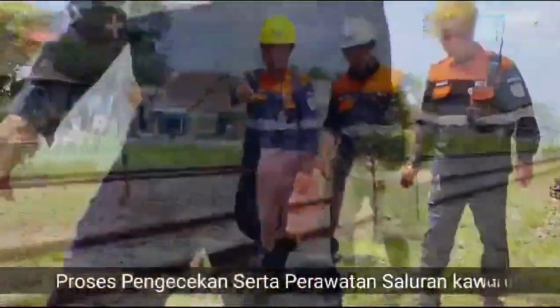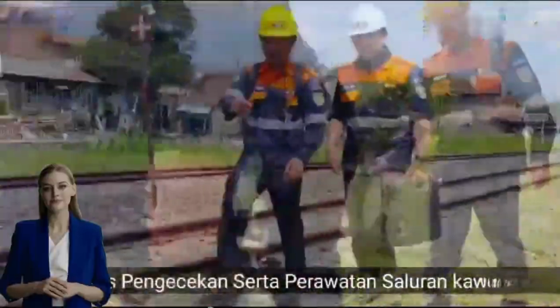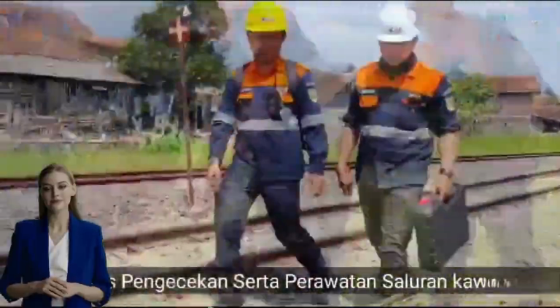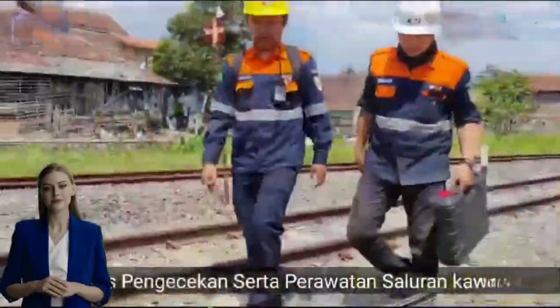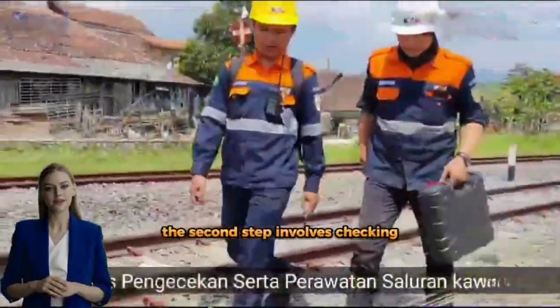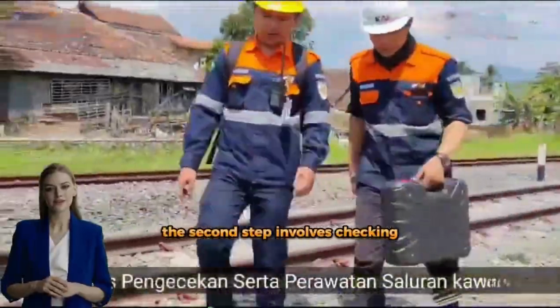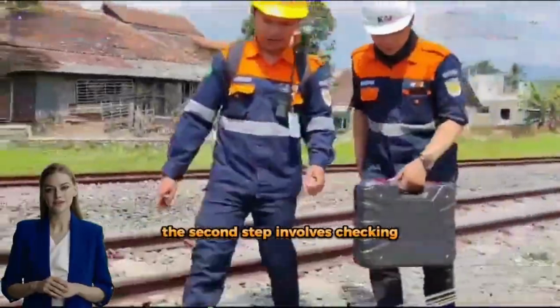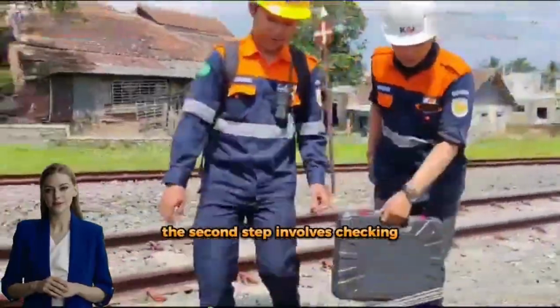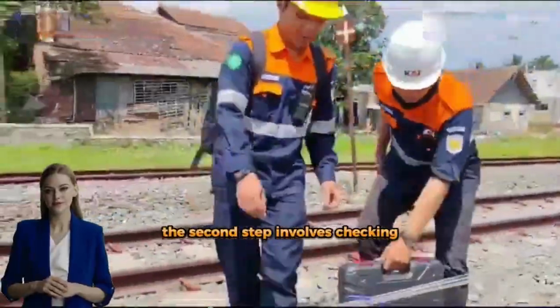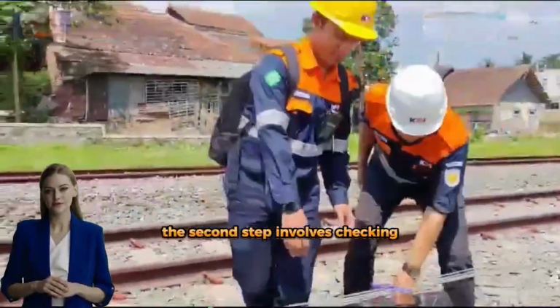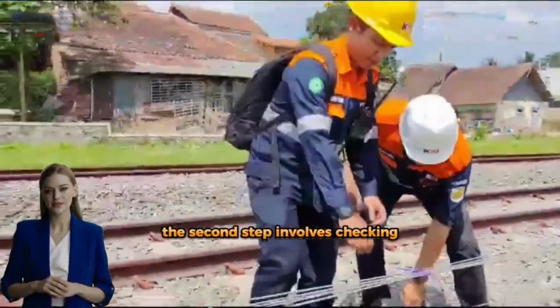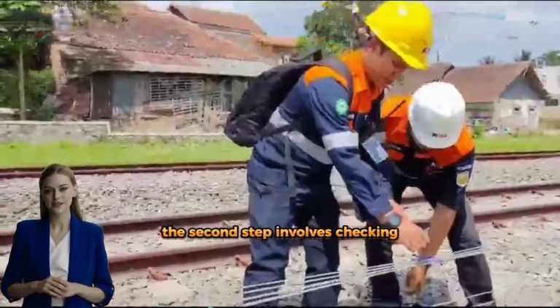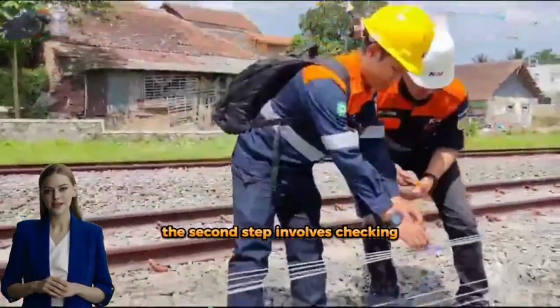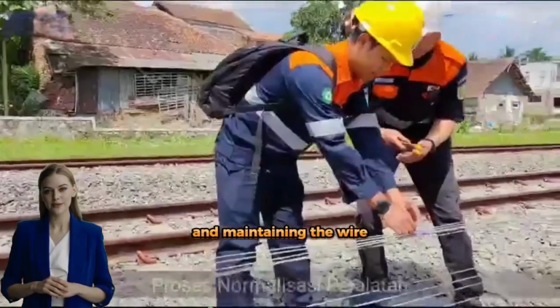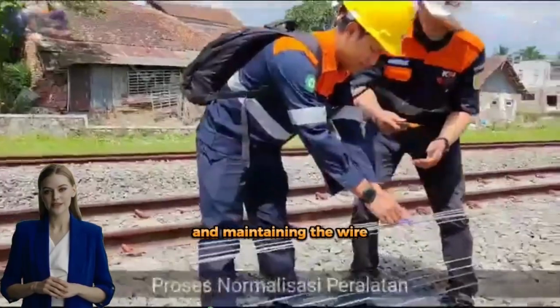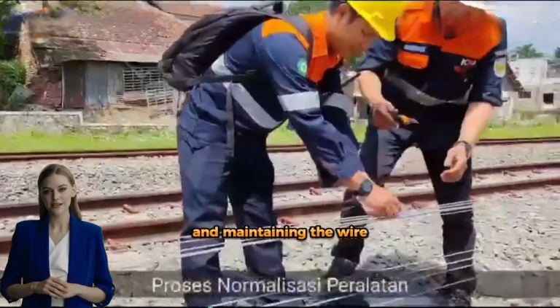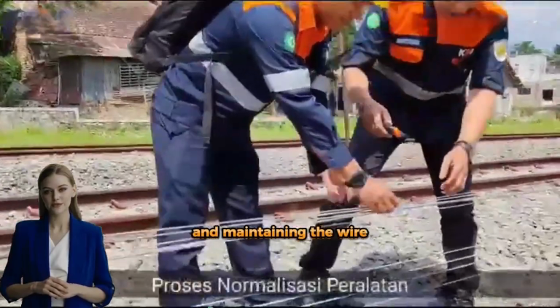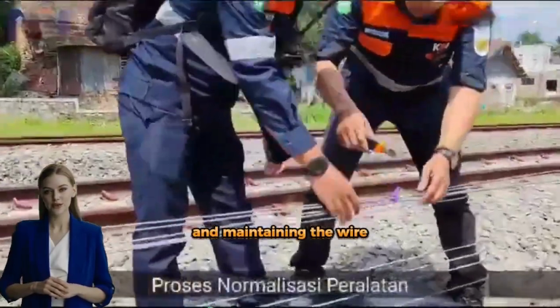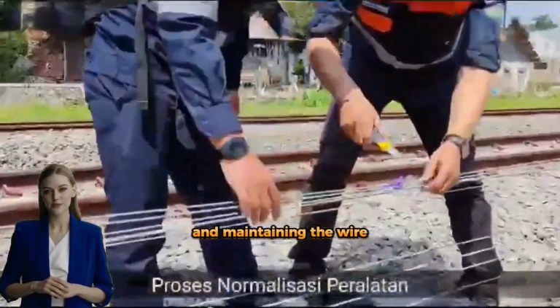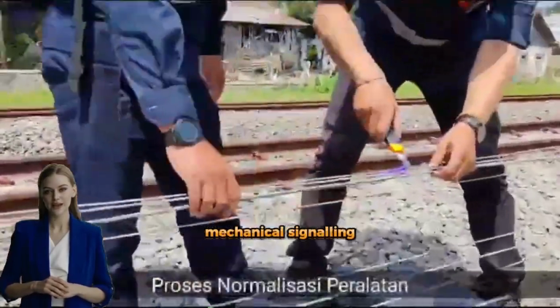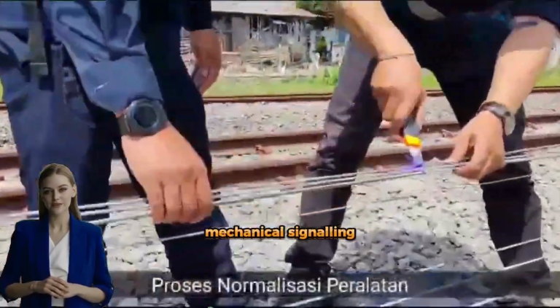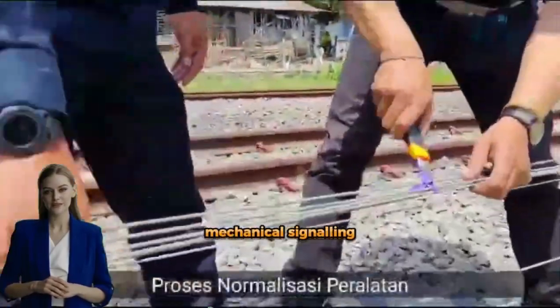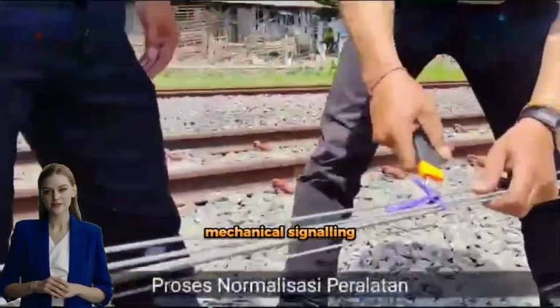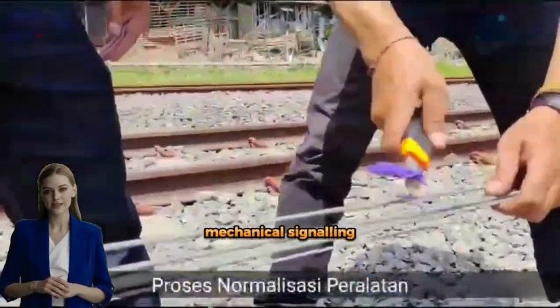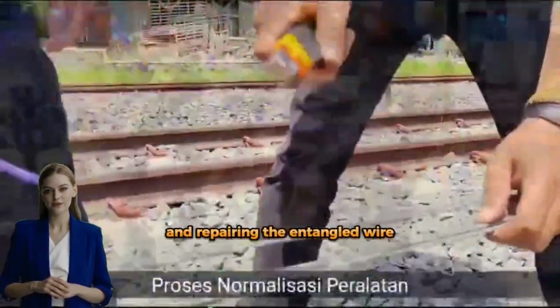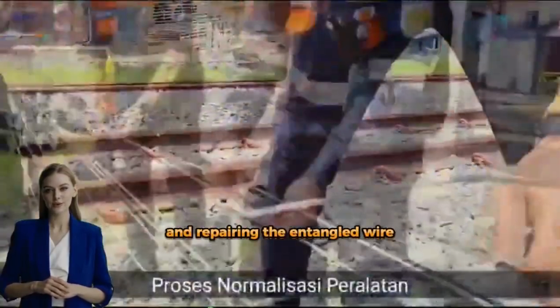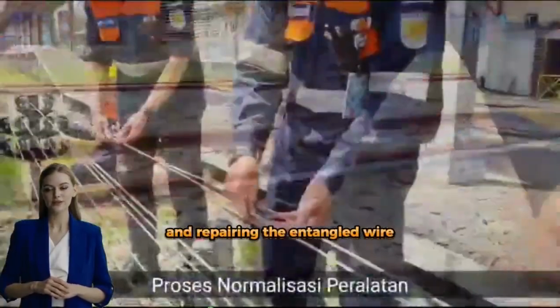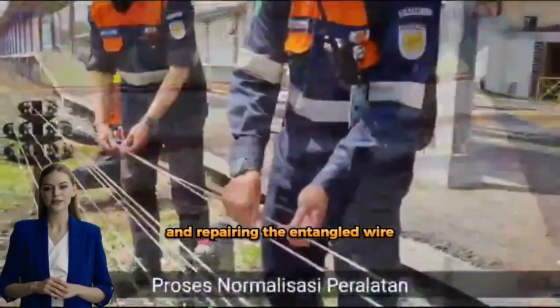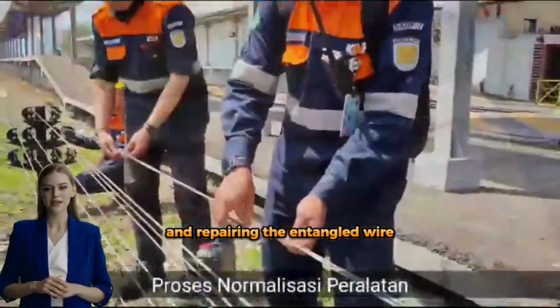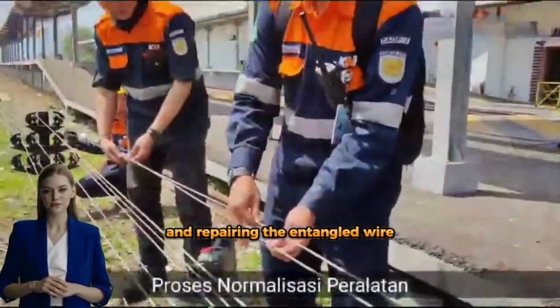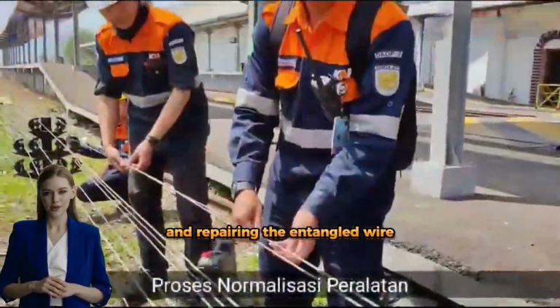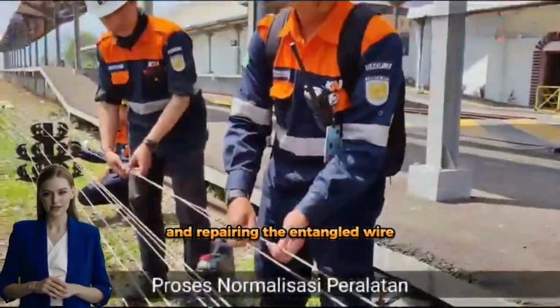The second step involves checking and maintaining the wire mechanical signaling and repairing the entangled wire.